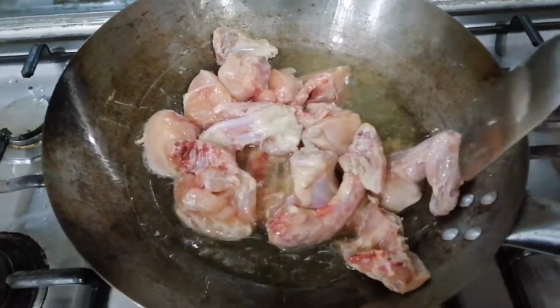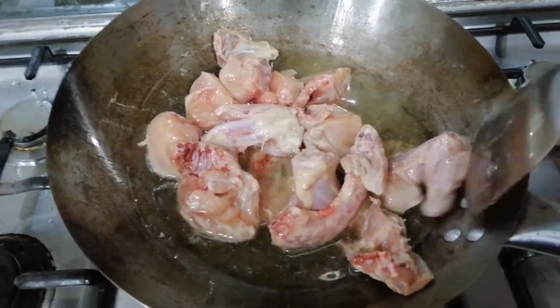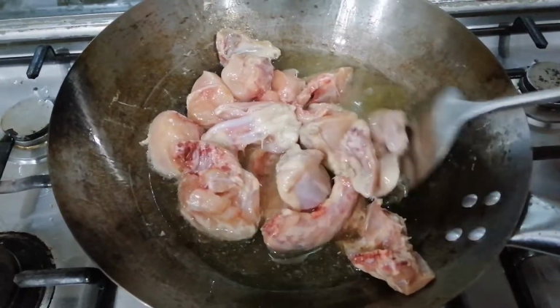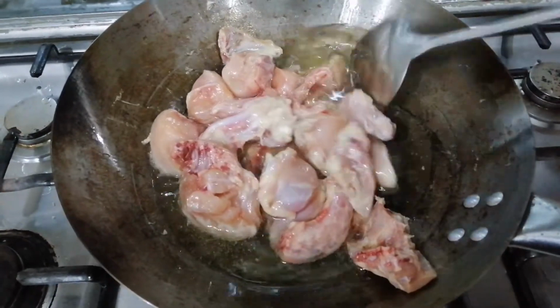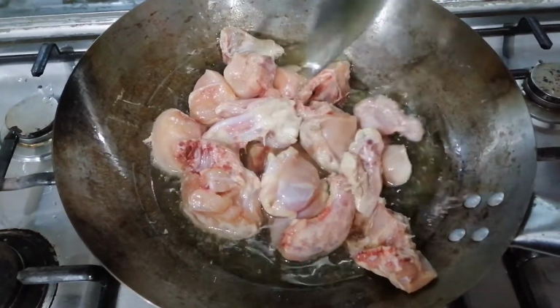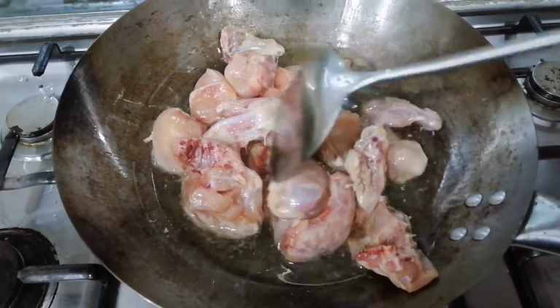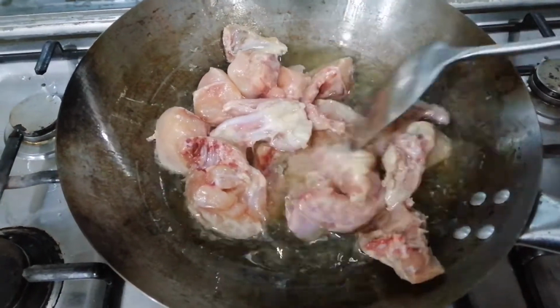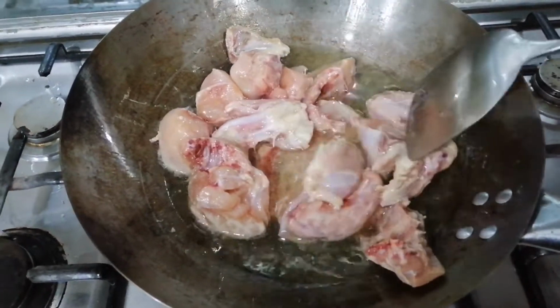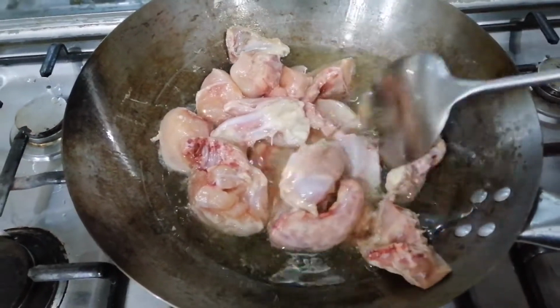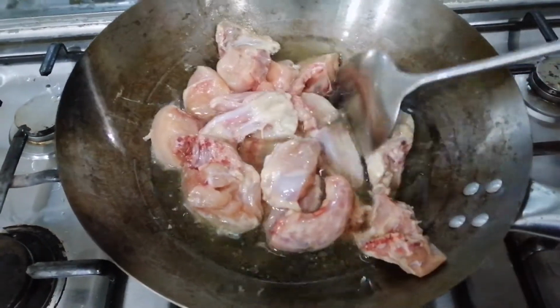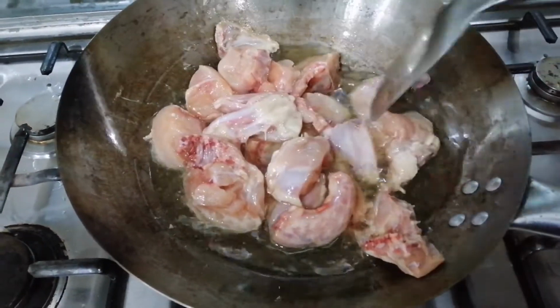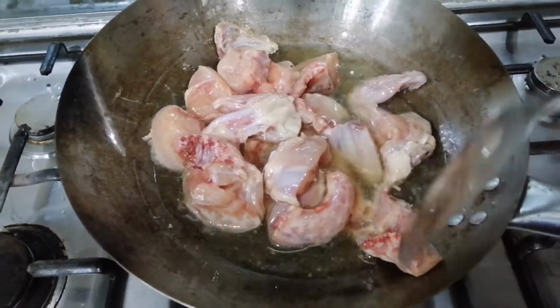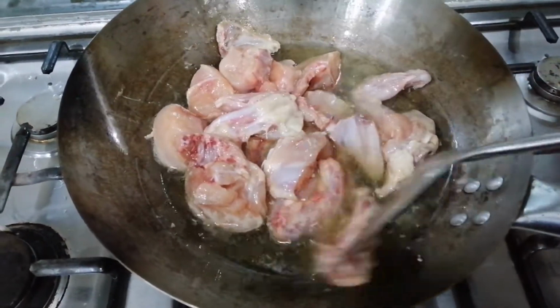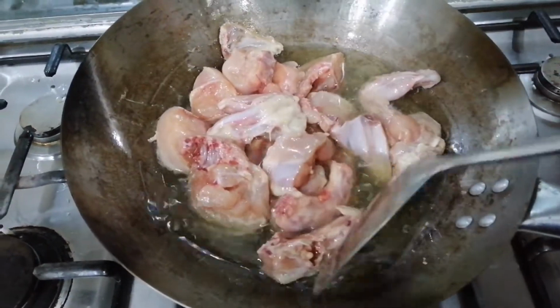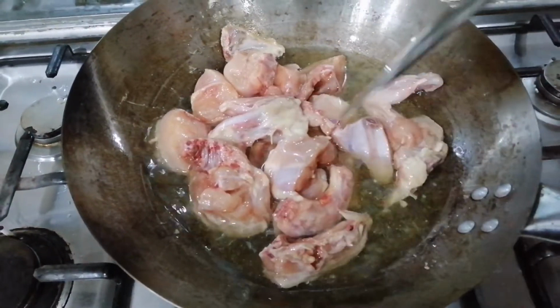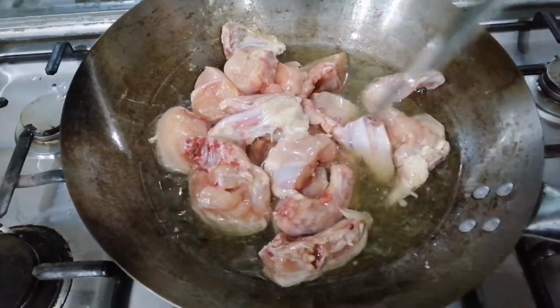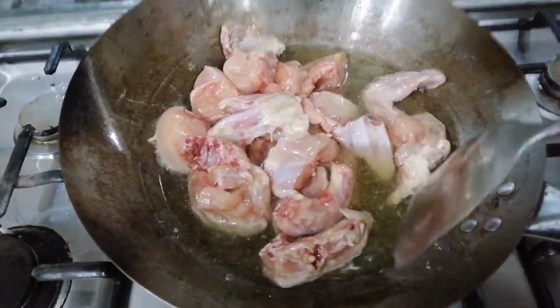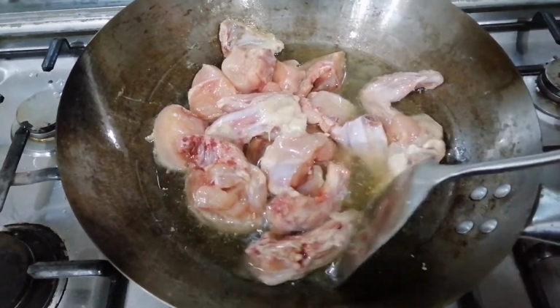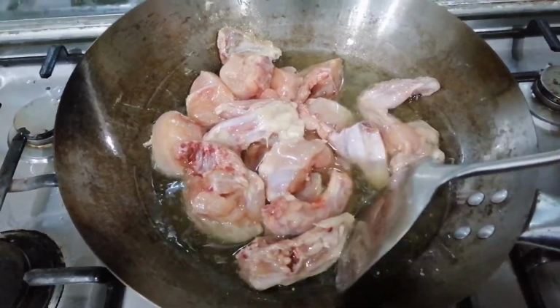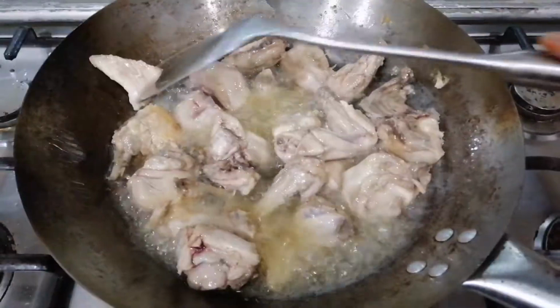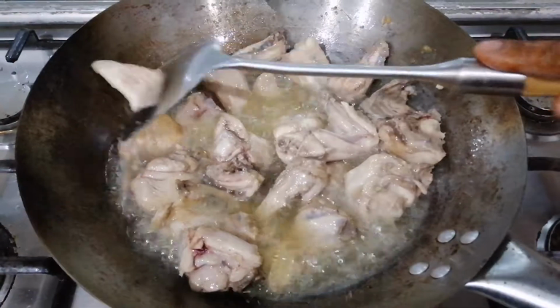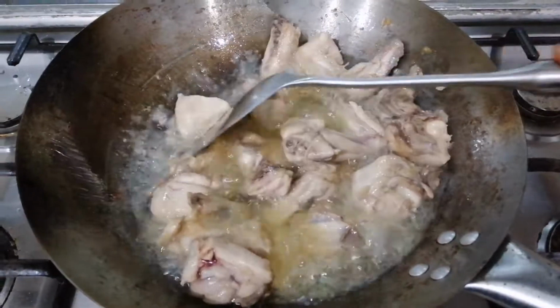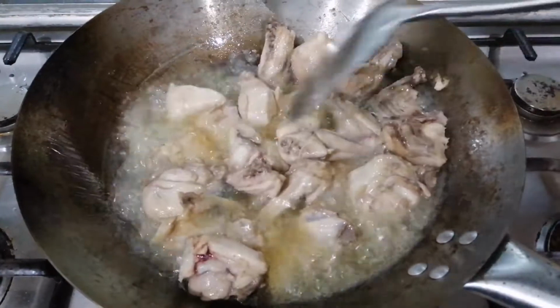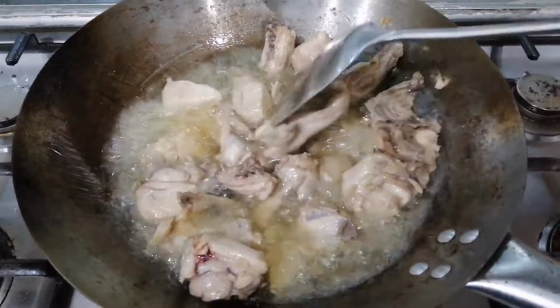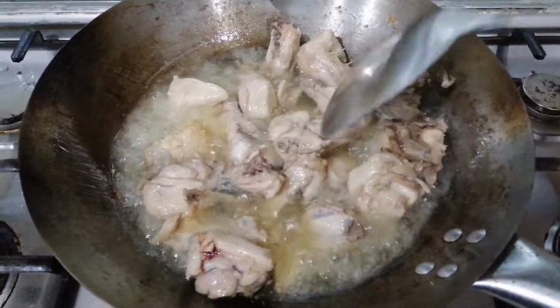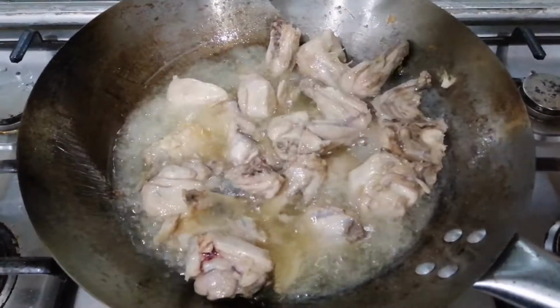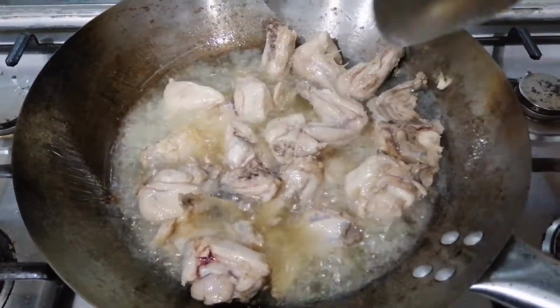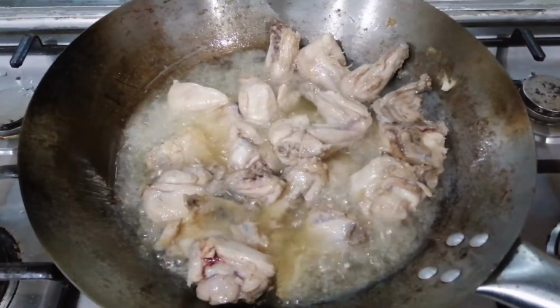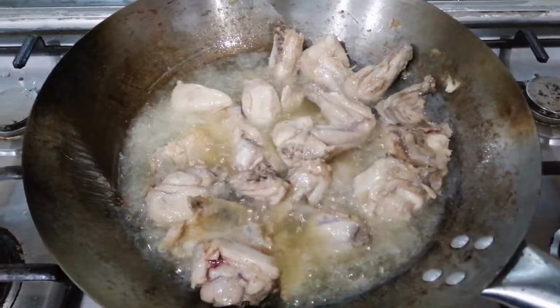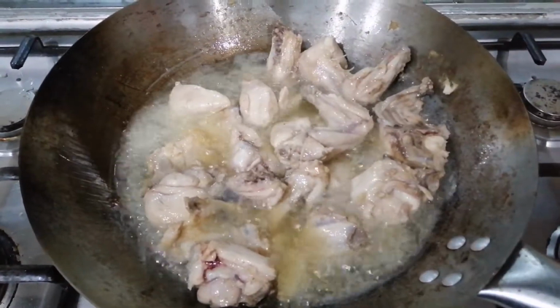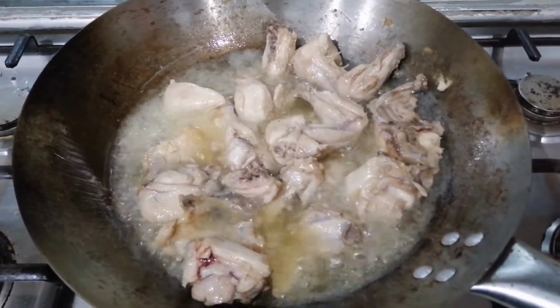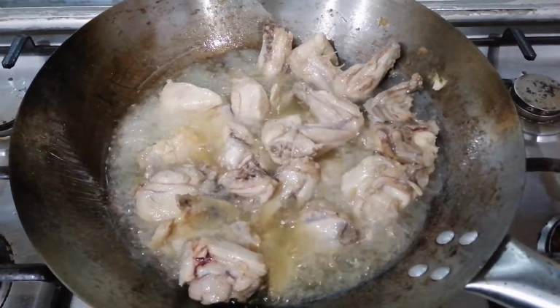Now fry the vegetables in the pot. I will fry and cook the vegetables in the pot for about 5 minutes.